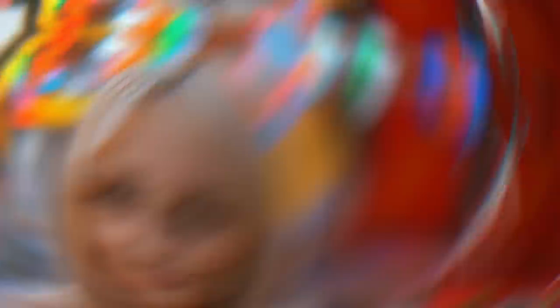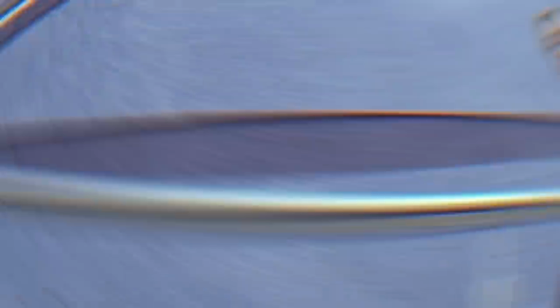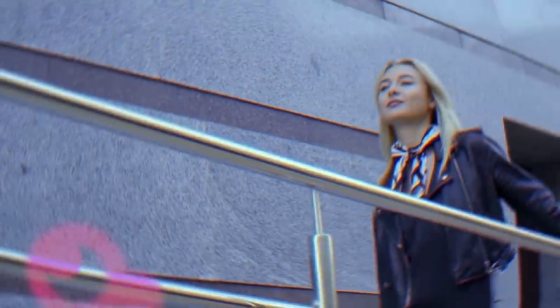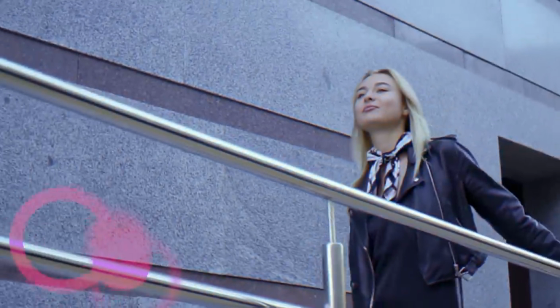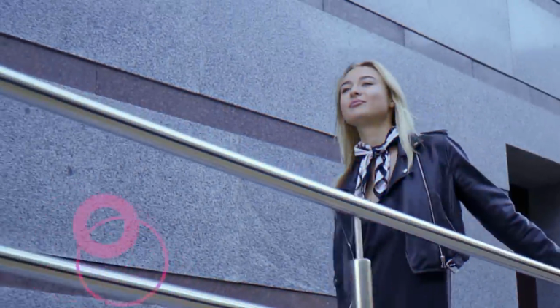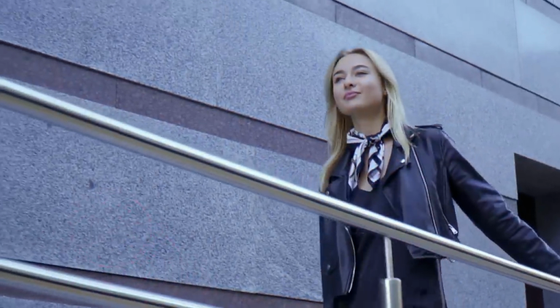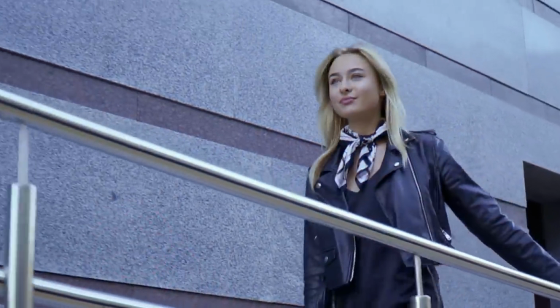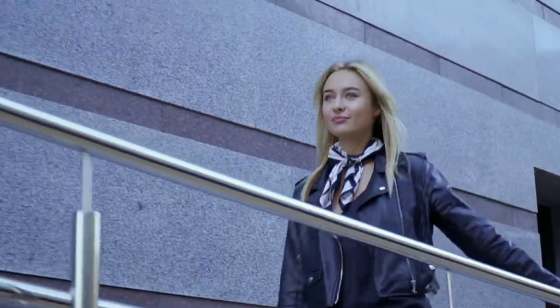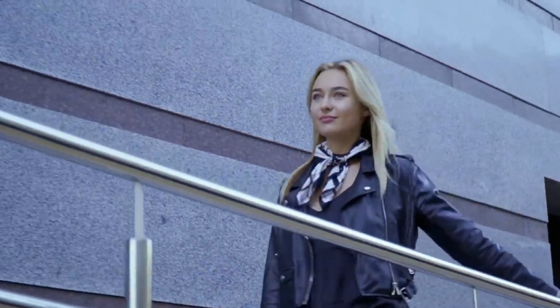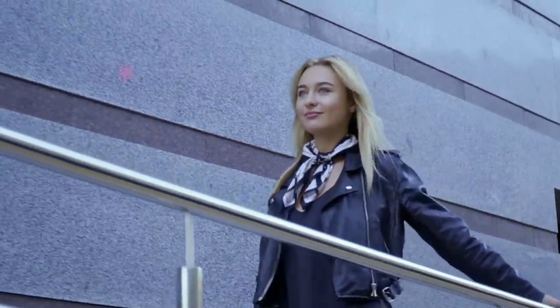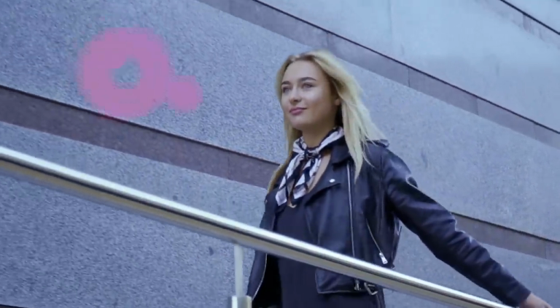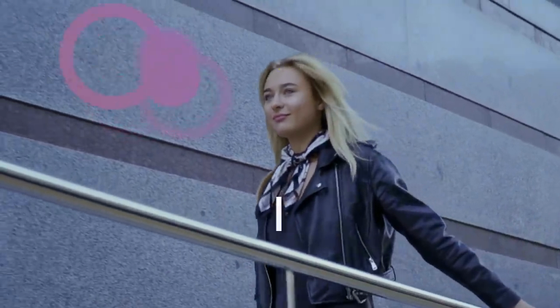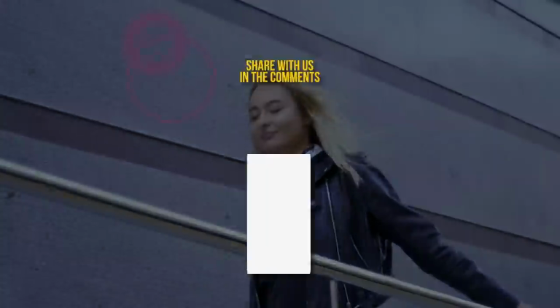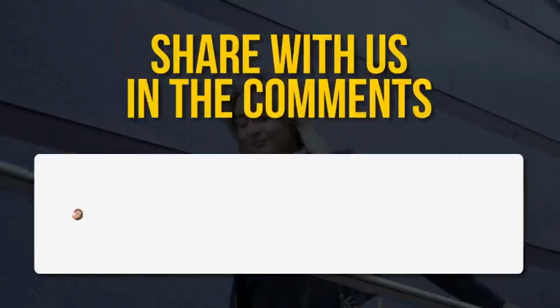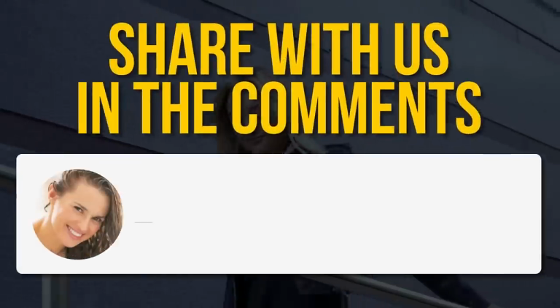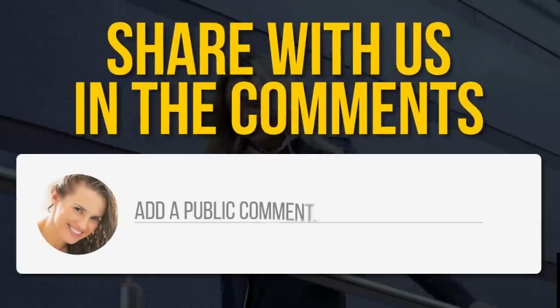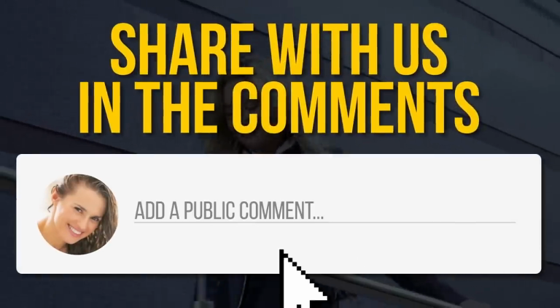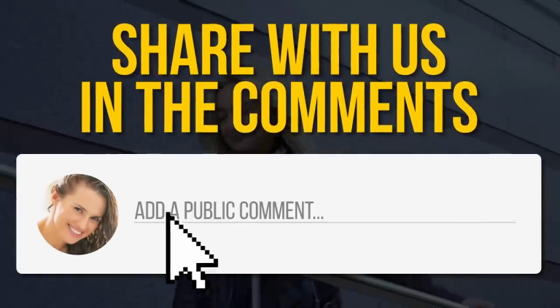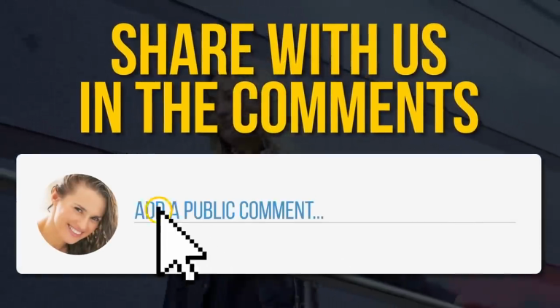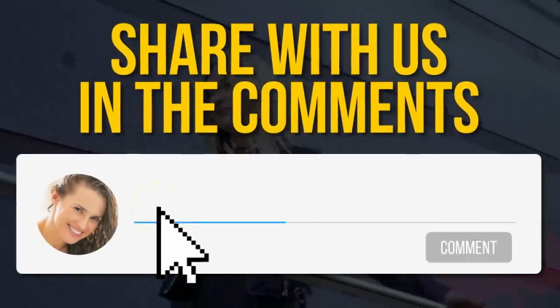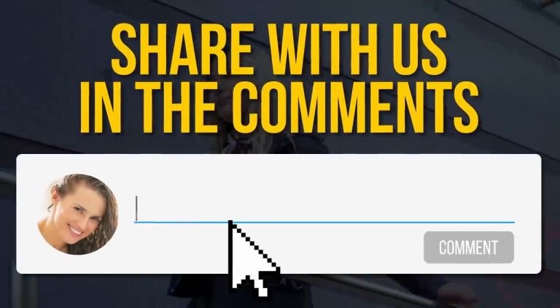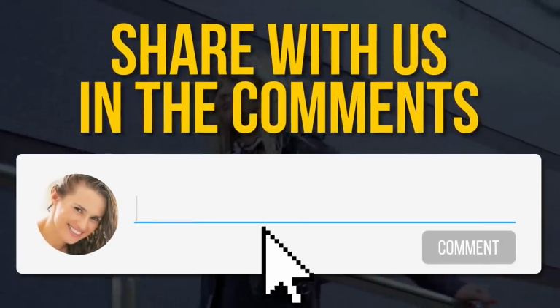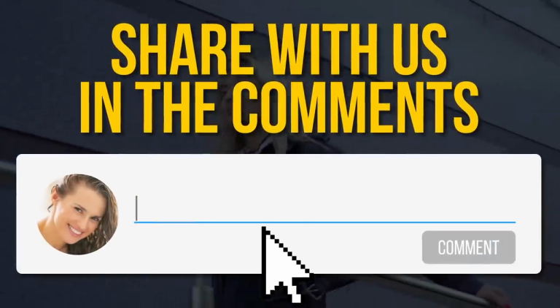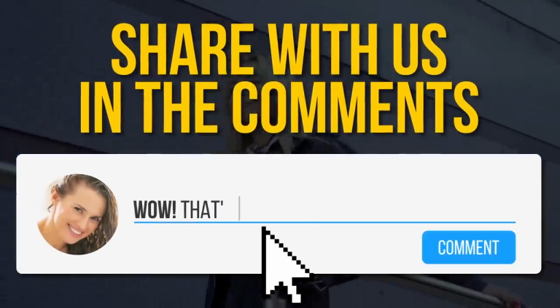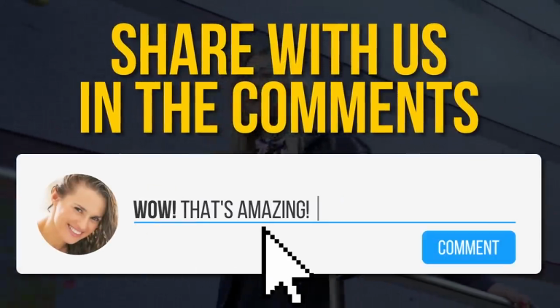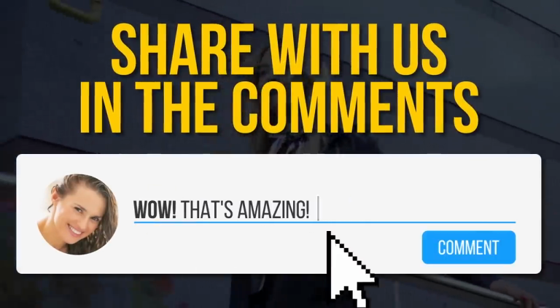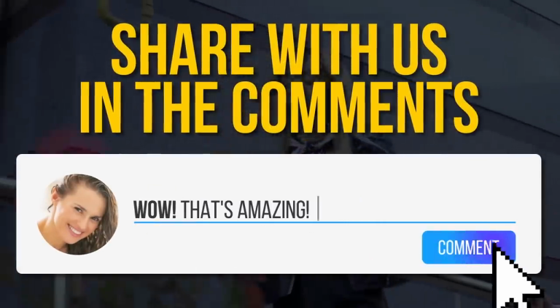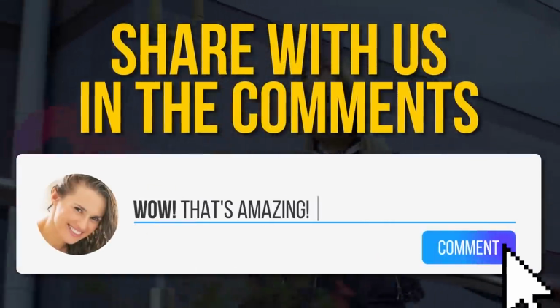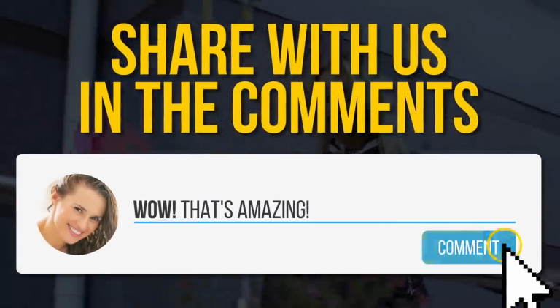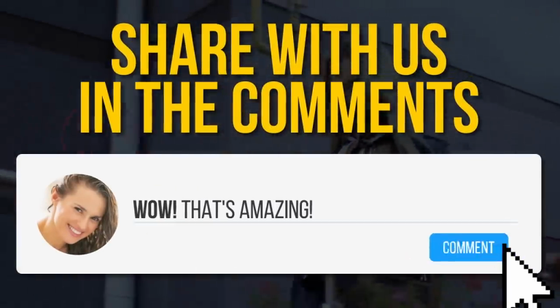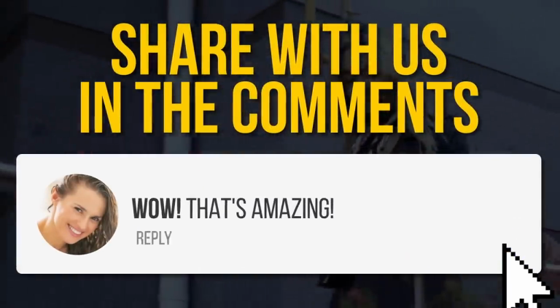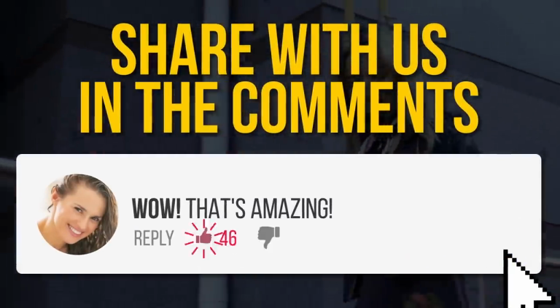Do you know any other cool tricks to look younger? Tell us in the comment section below. Don't forget to give this video a like and share it with your friends.